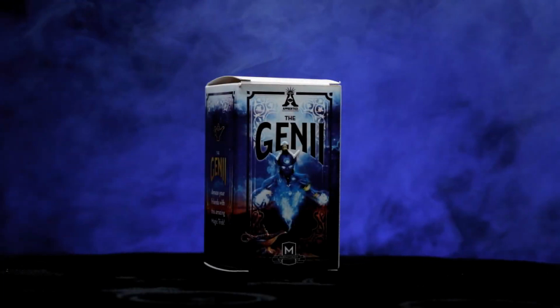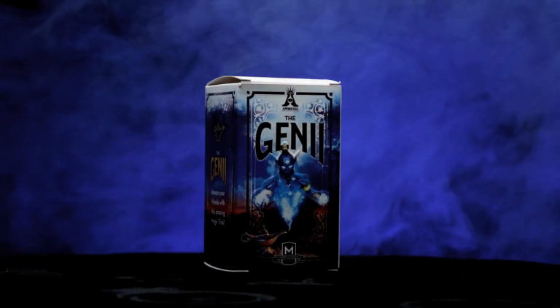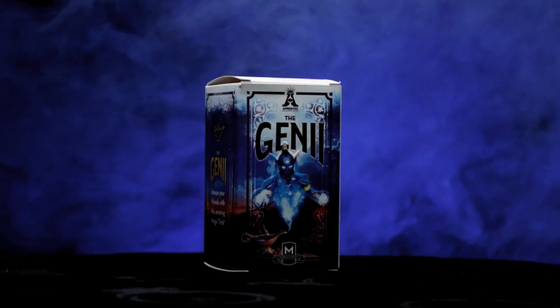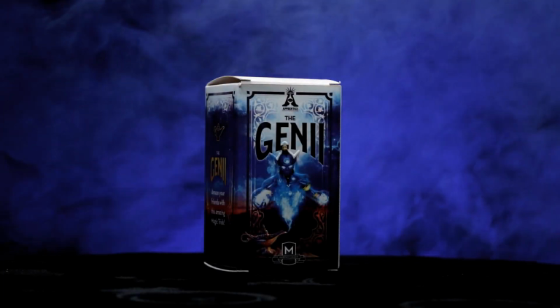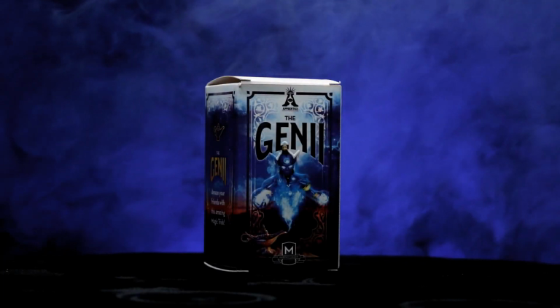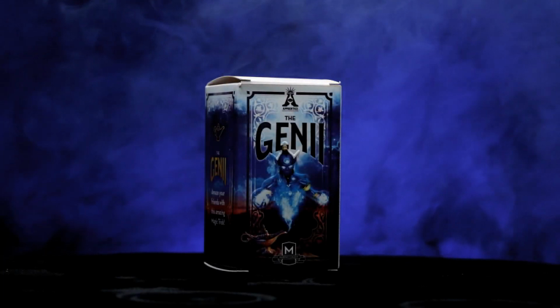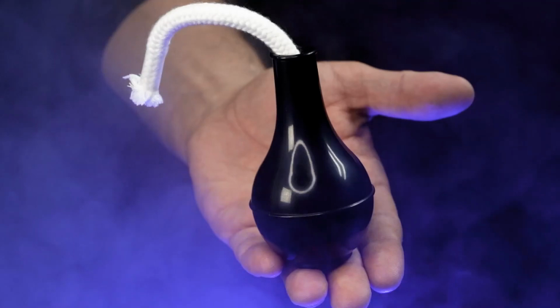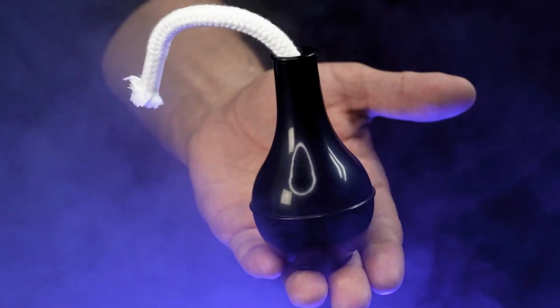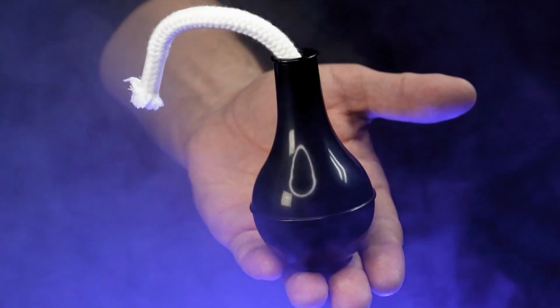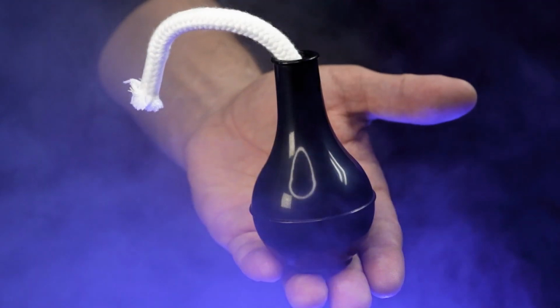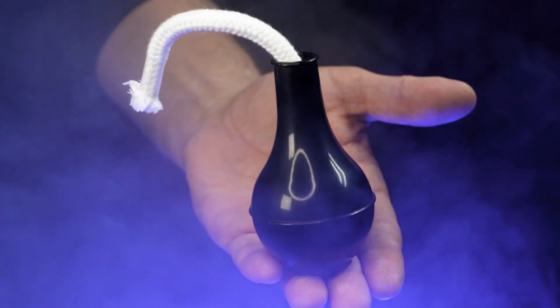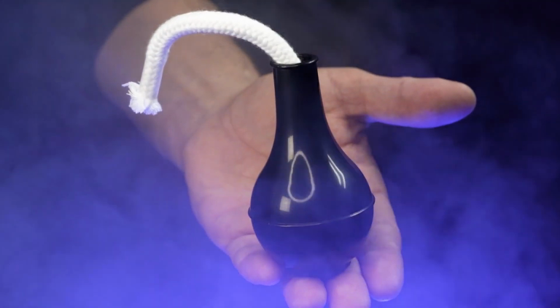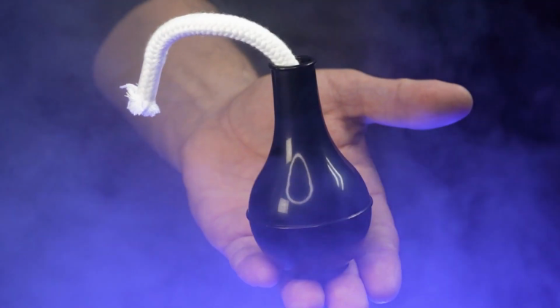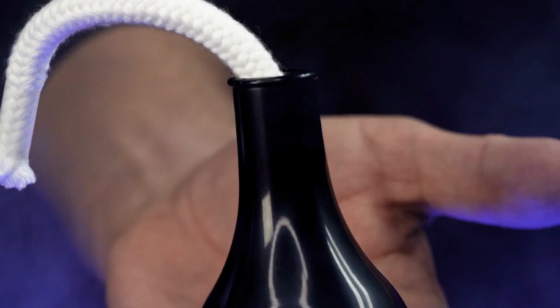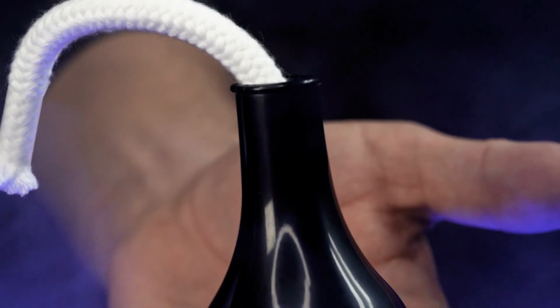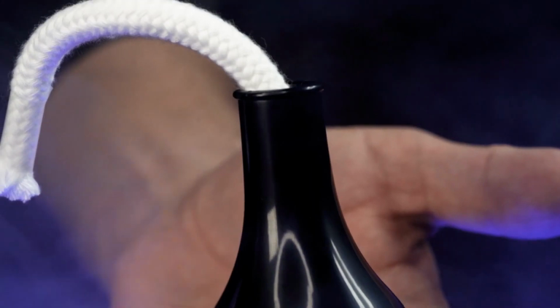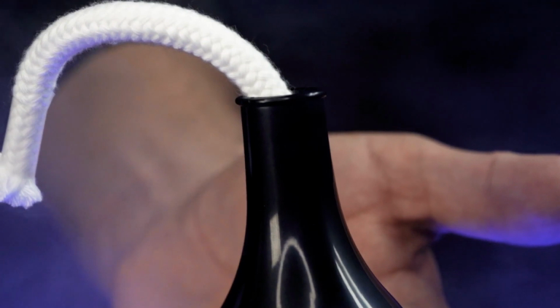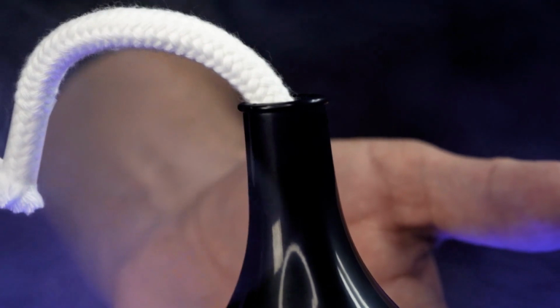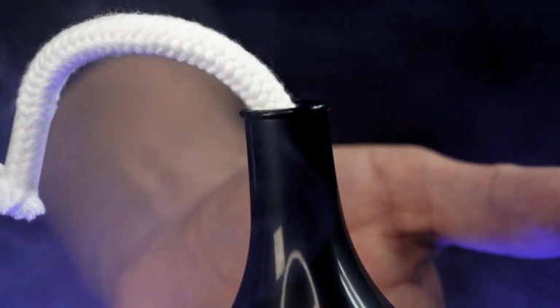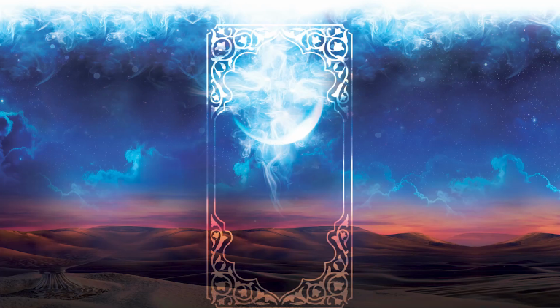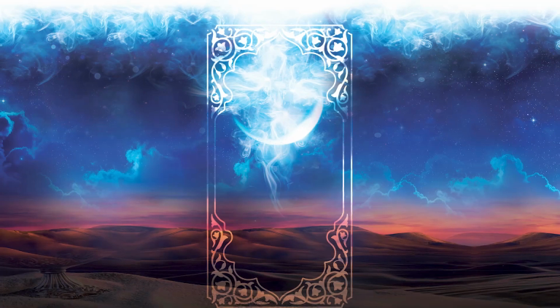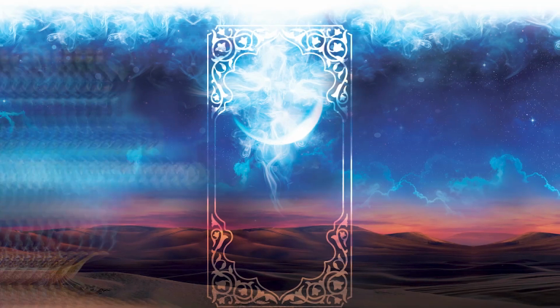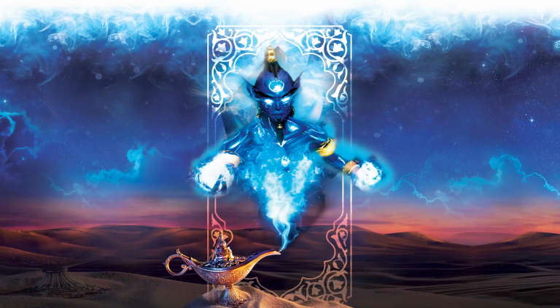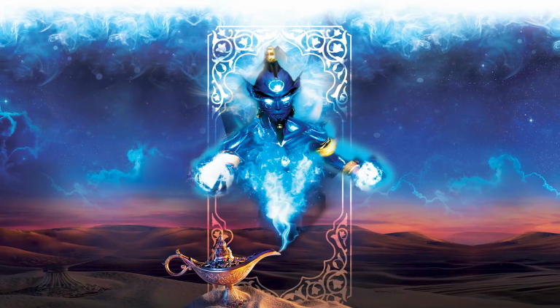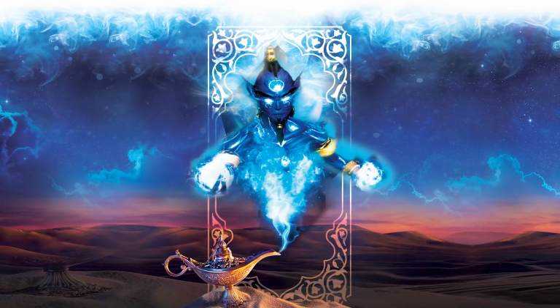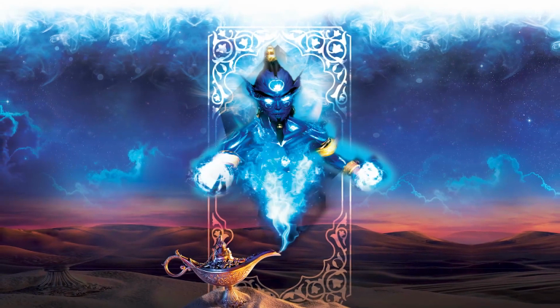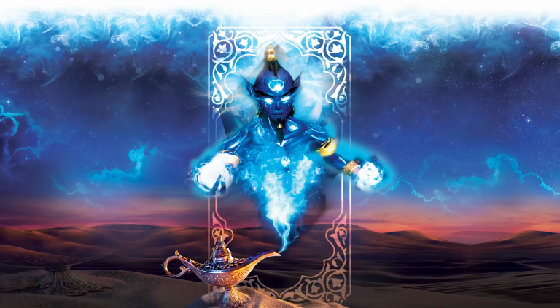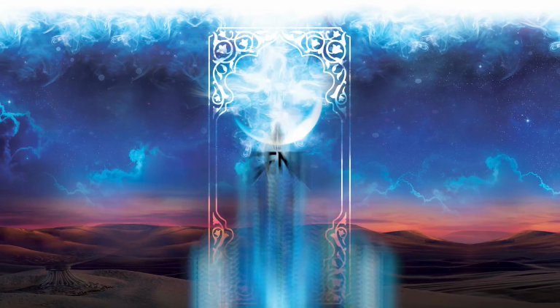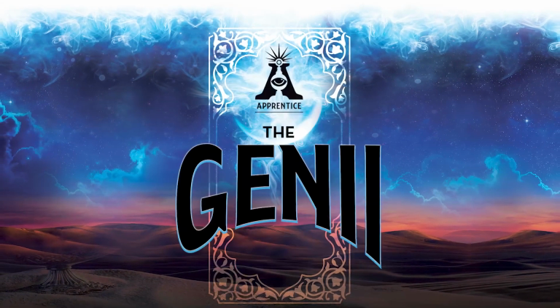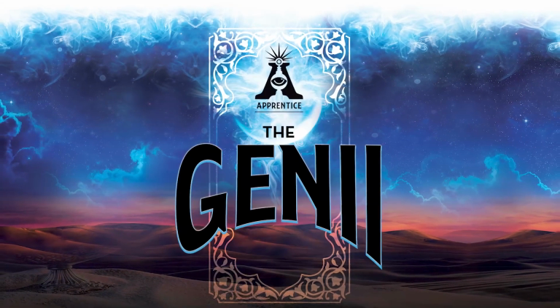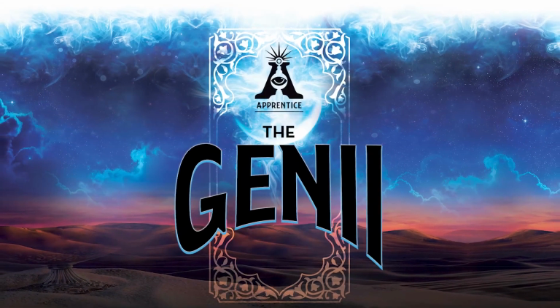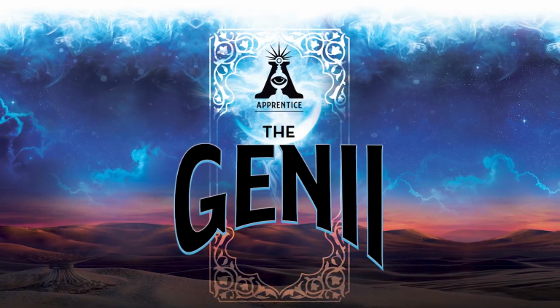Are you just getting started in magic and want to amaze your friends? Then you'll love the genie.